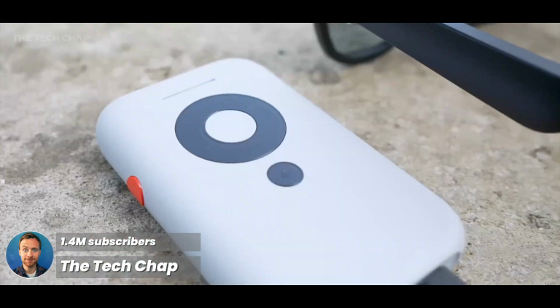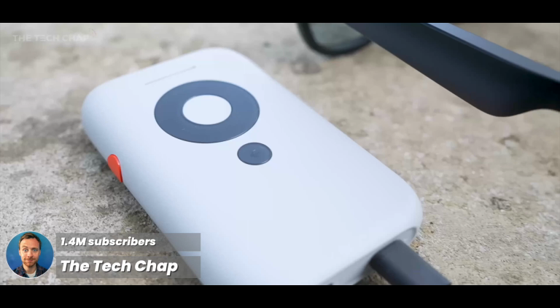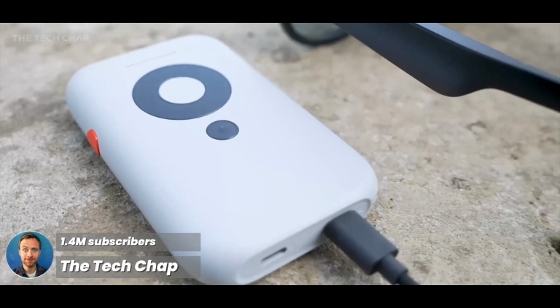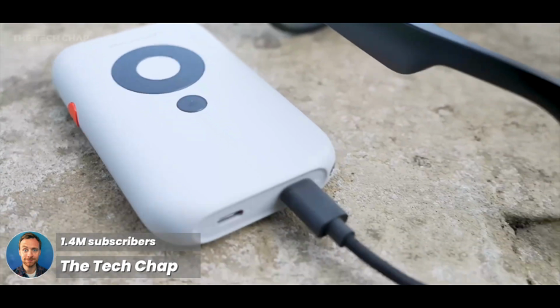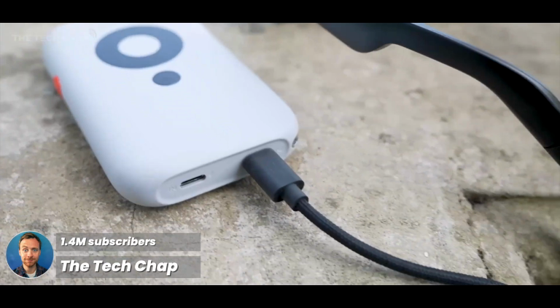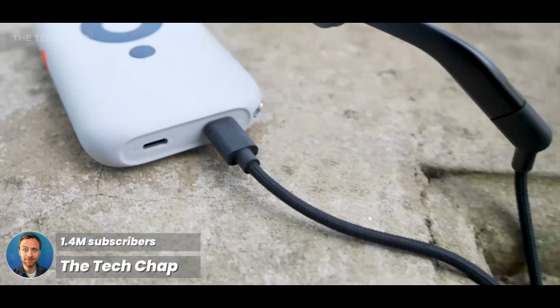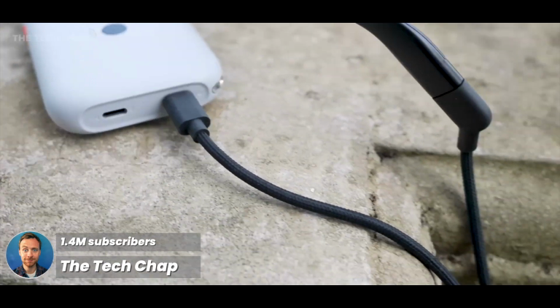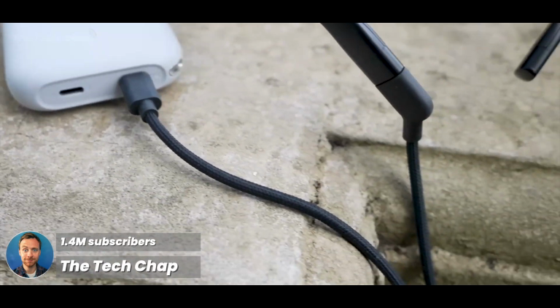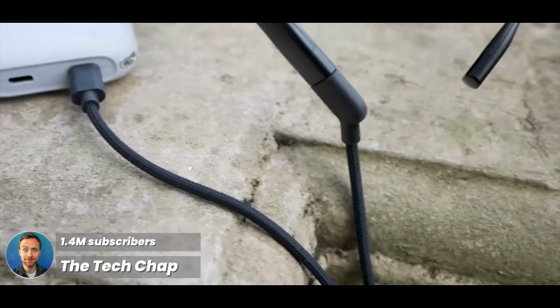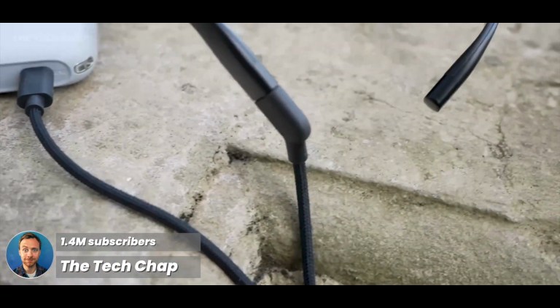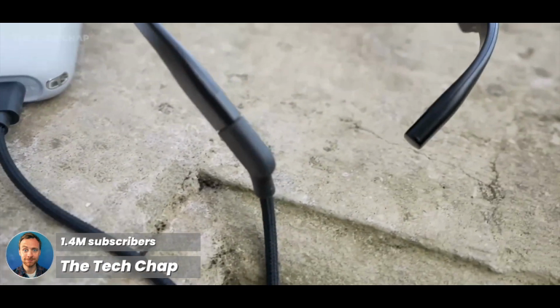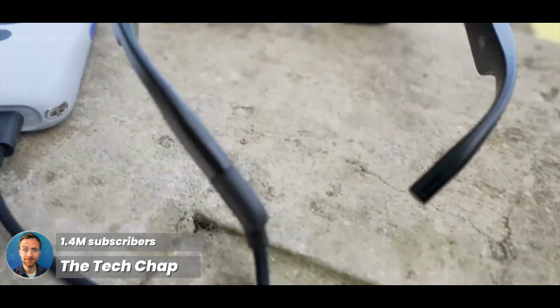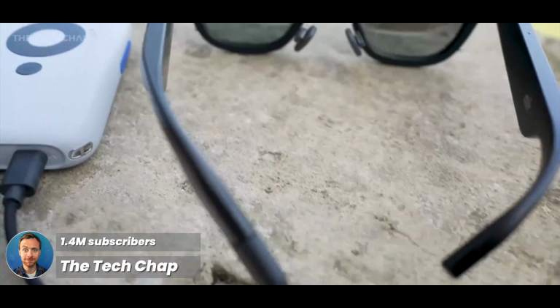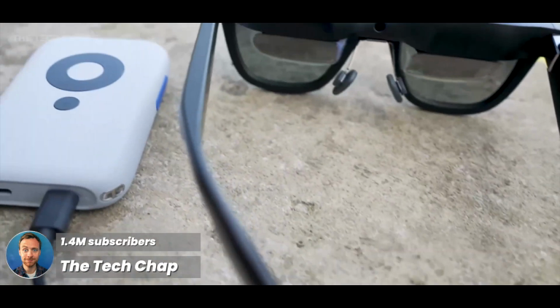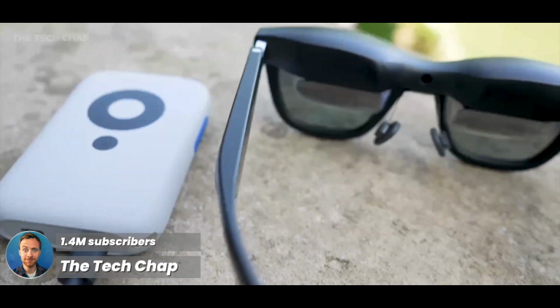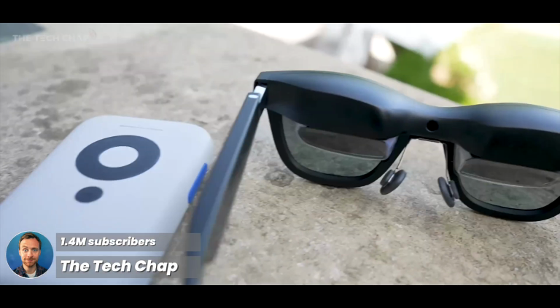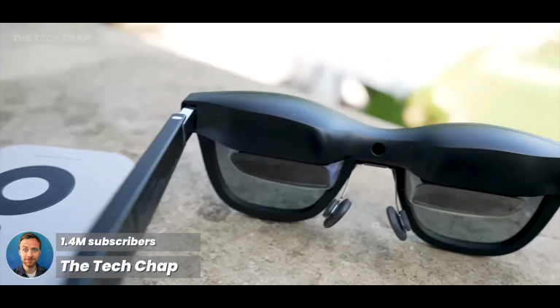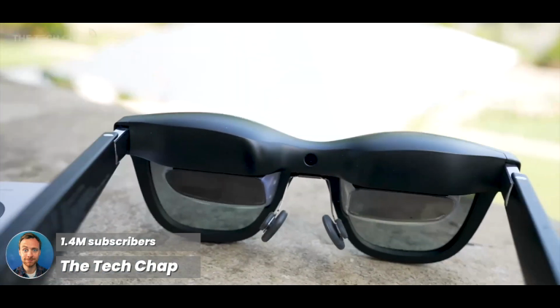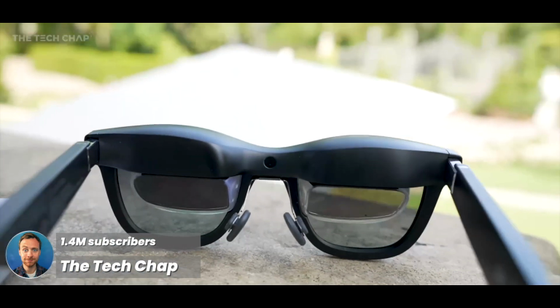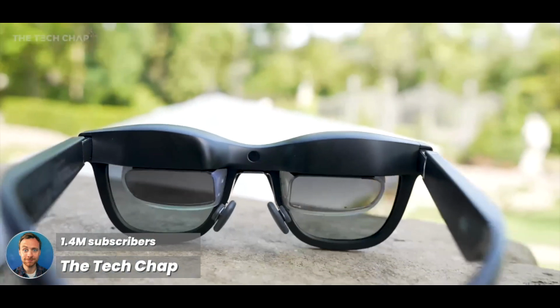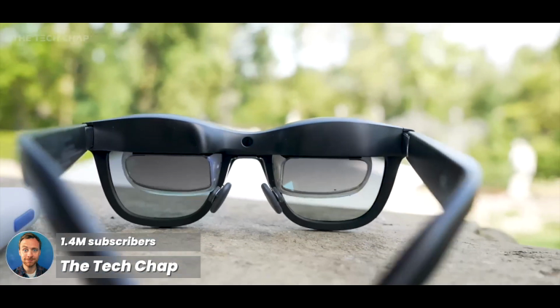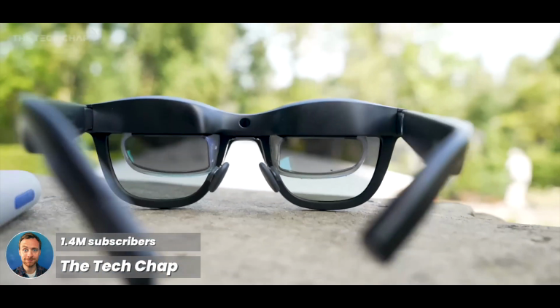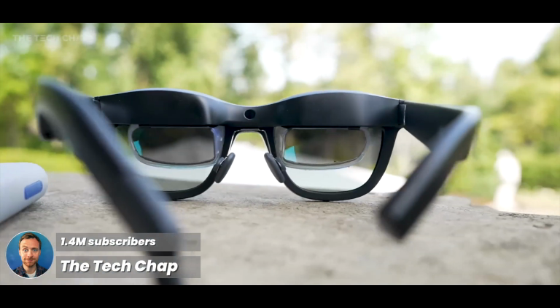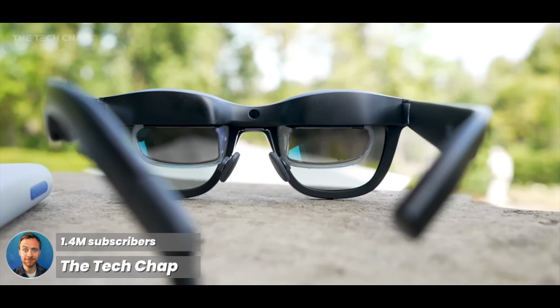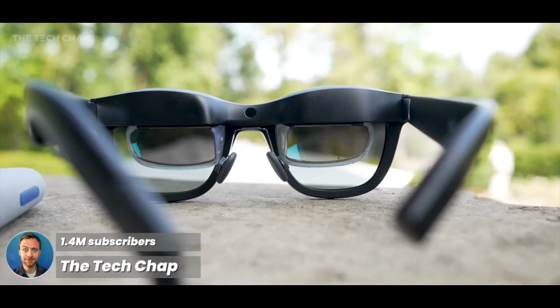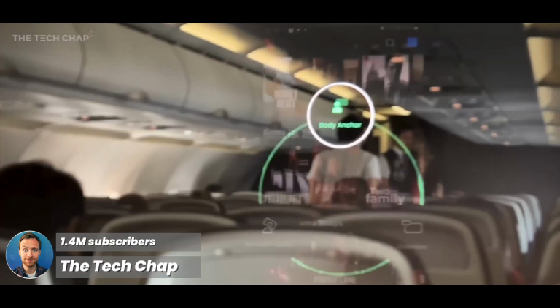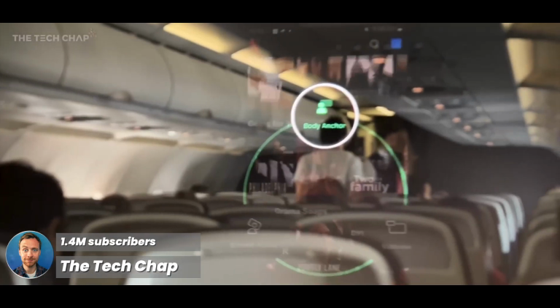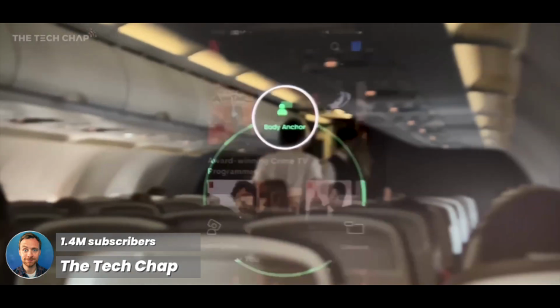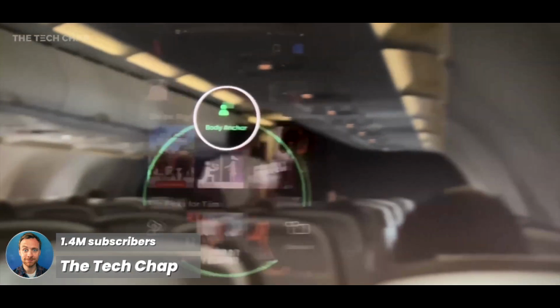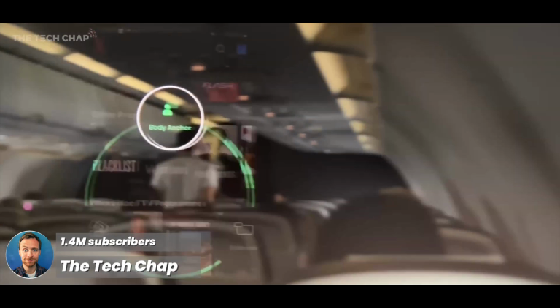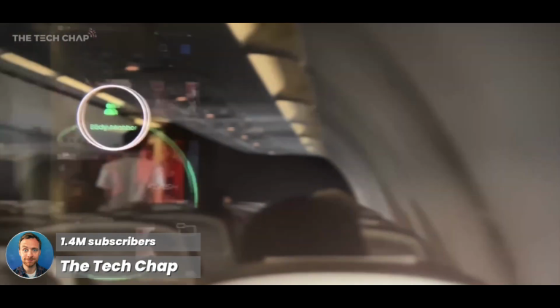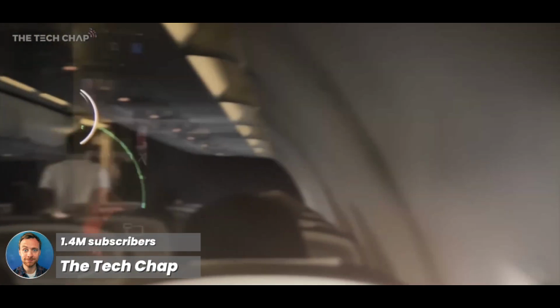If you add the Xbeam into the mix, it doesn't need a phone — it uses its own battery to power the glasses, and you have the more advanced Xbeam spatial display.